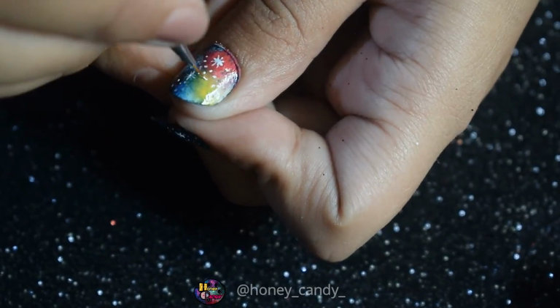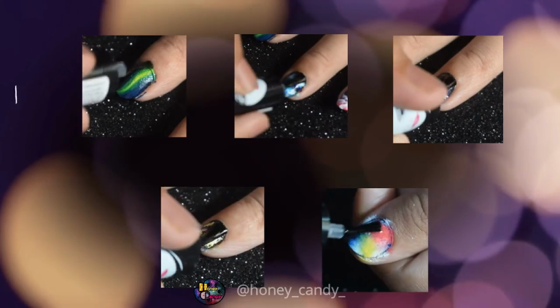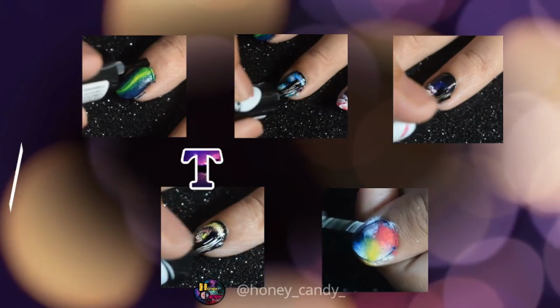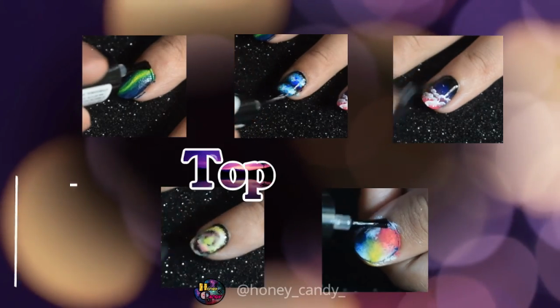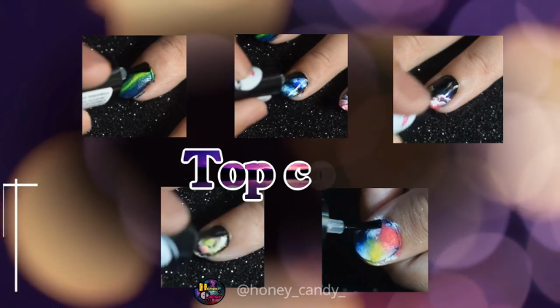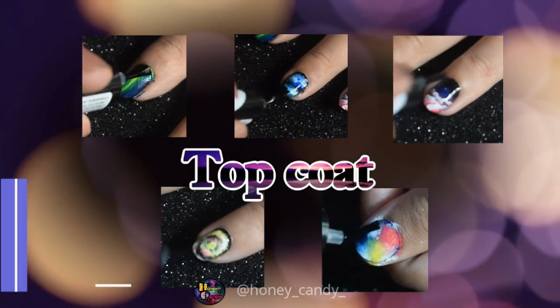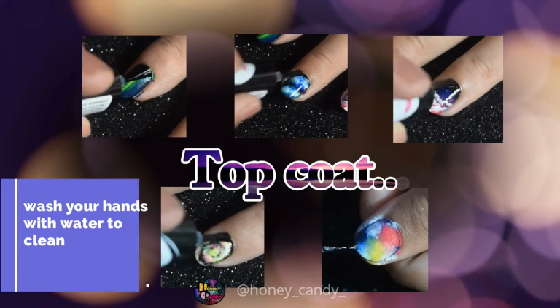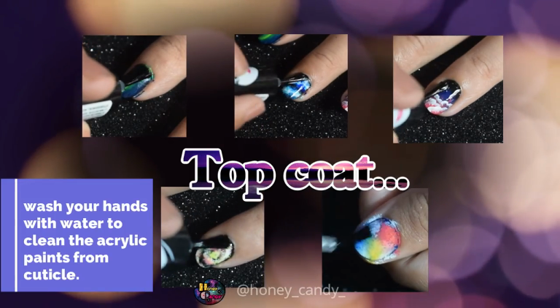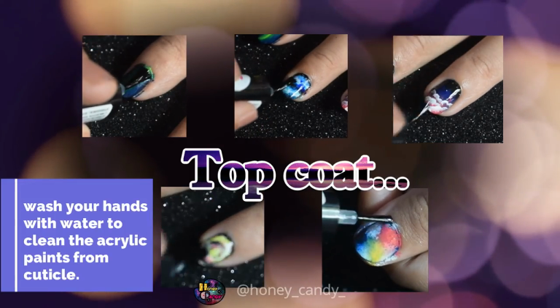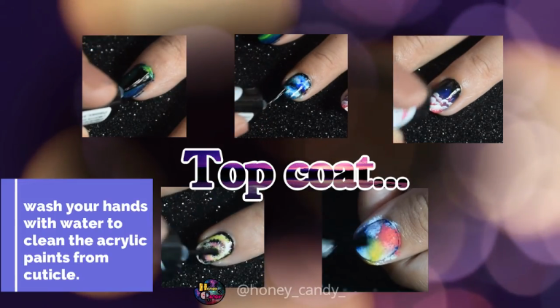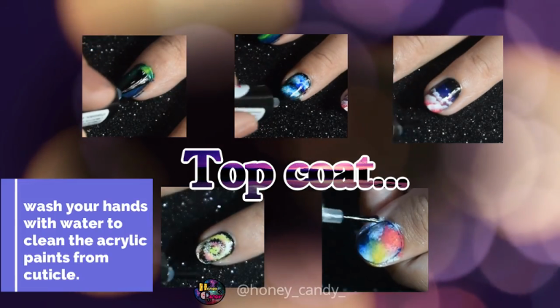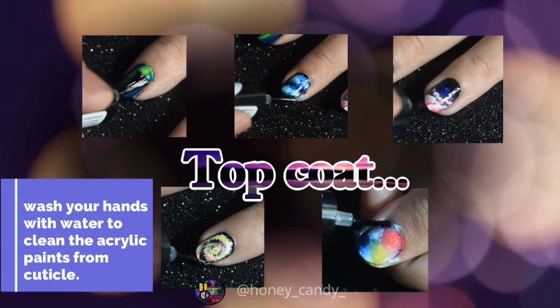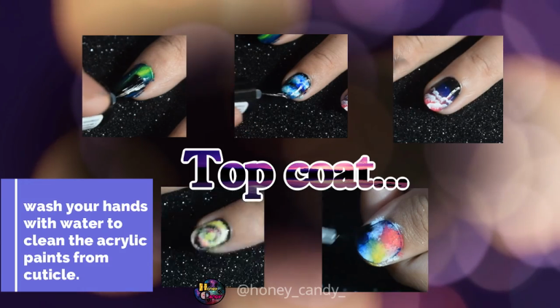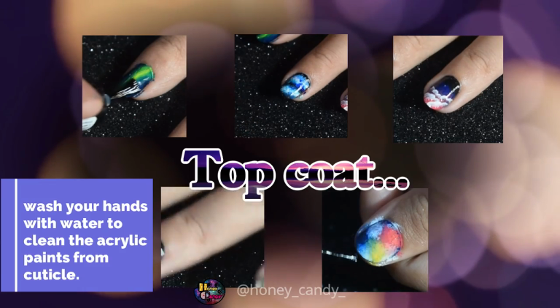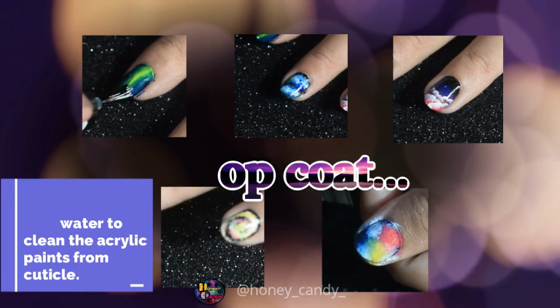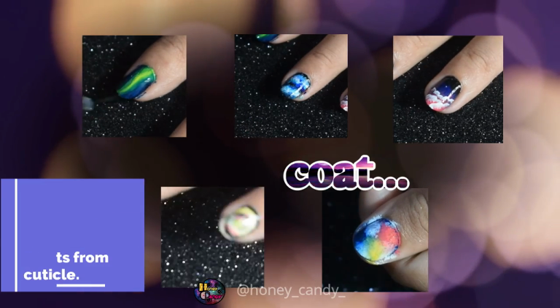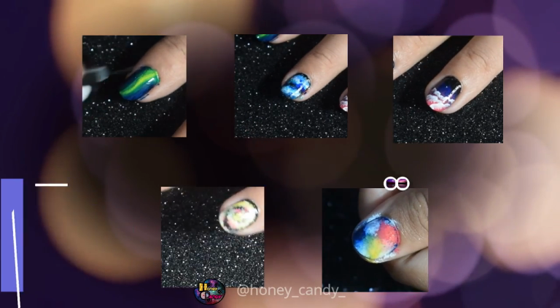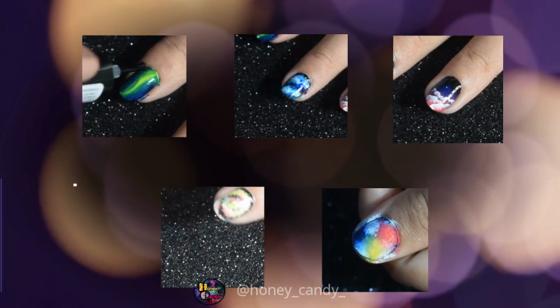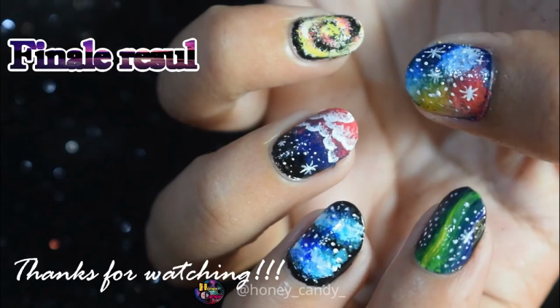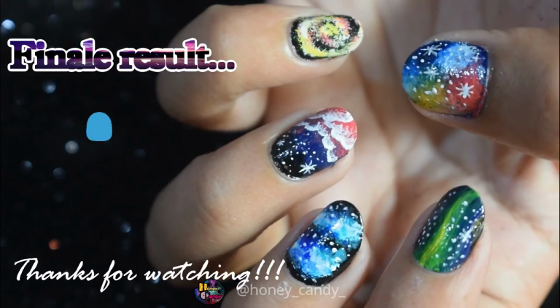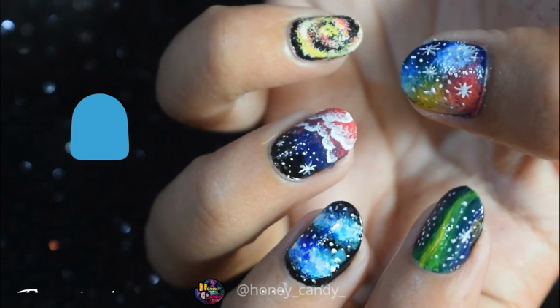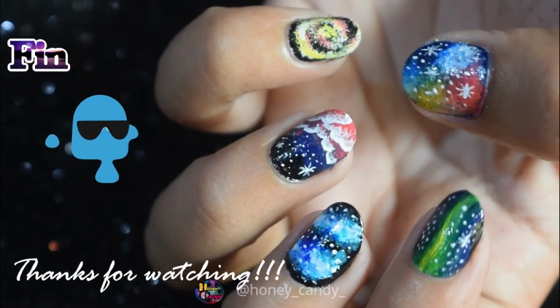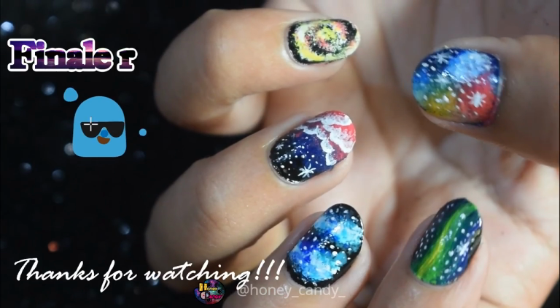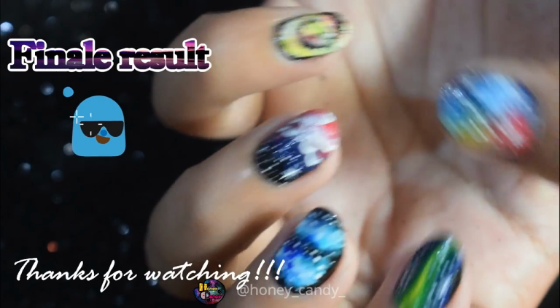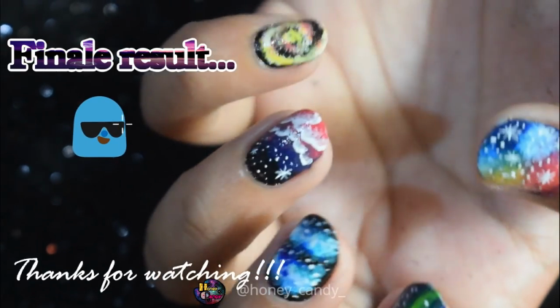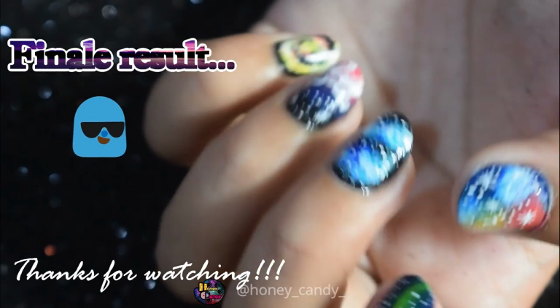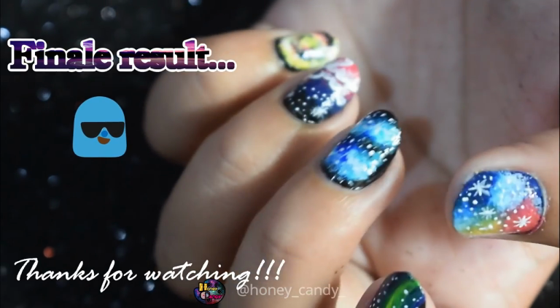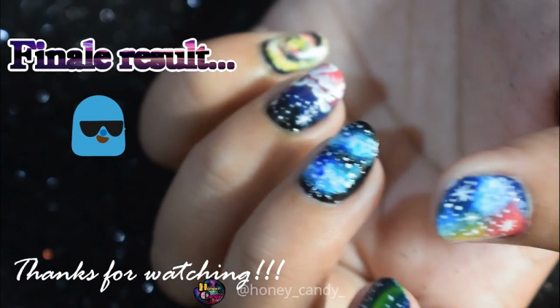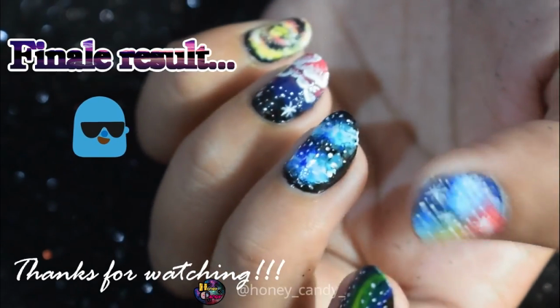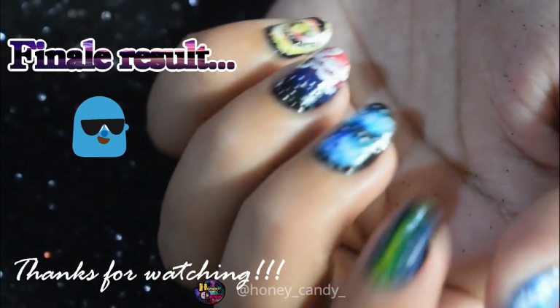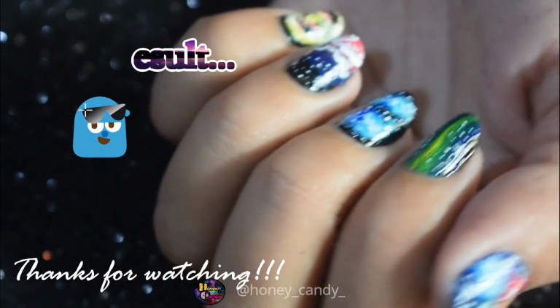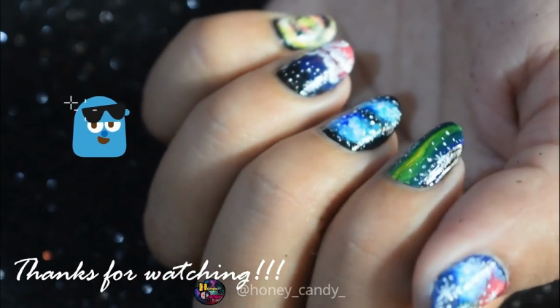At last, seal in the design with a top coat and let it dry. Hence the final result. Thank you so much for watching. Good luck!